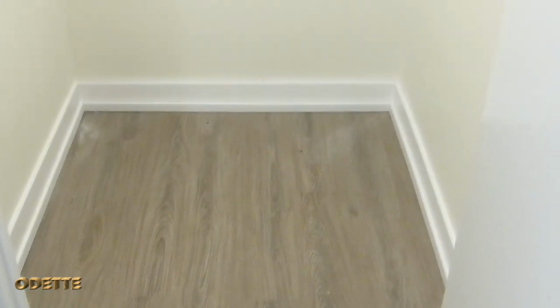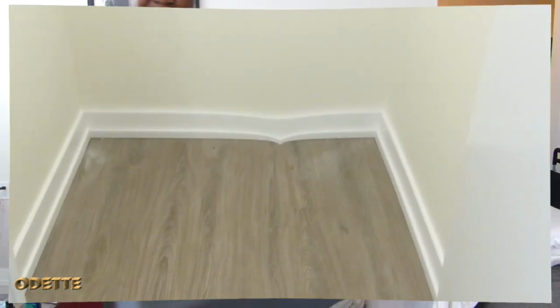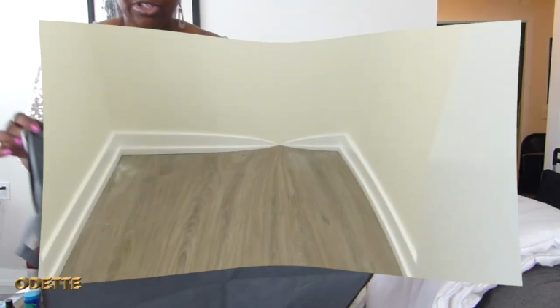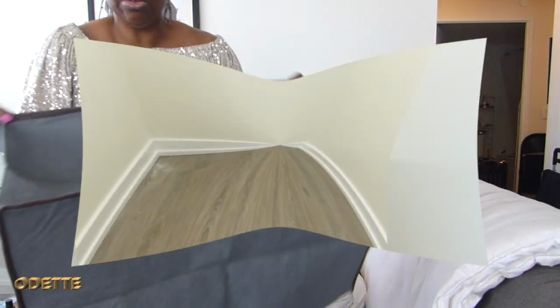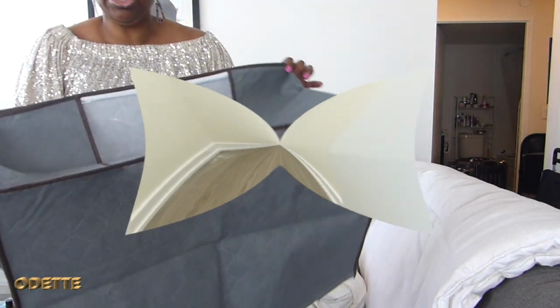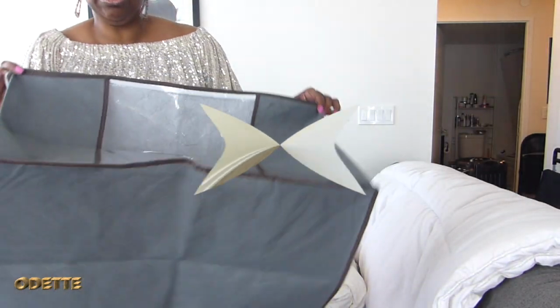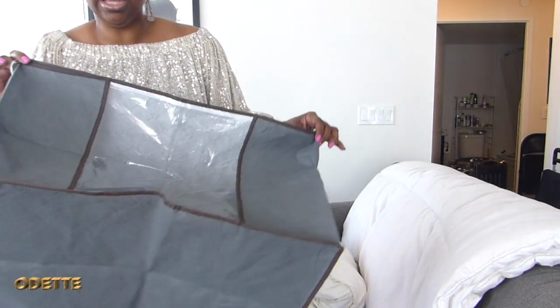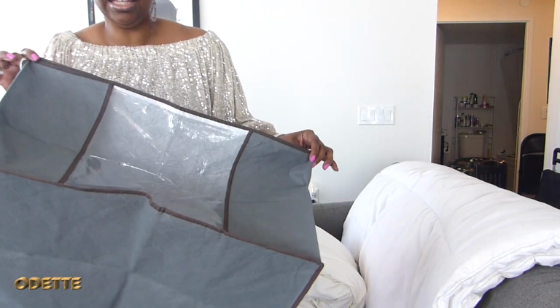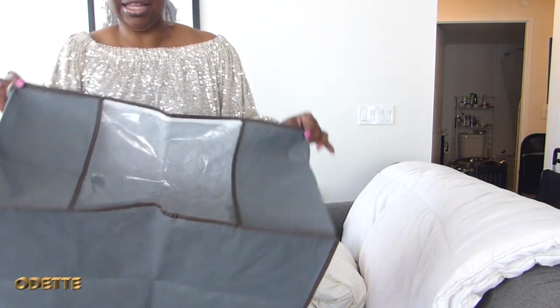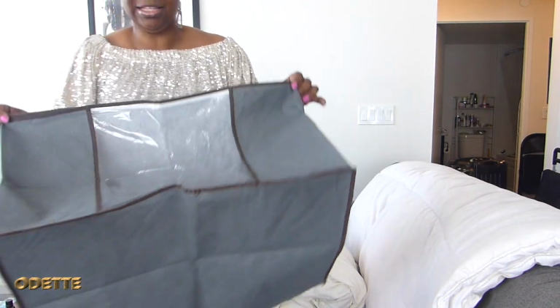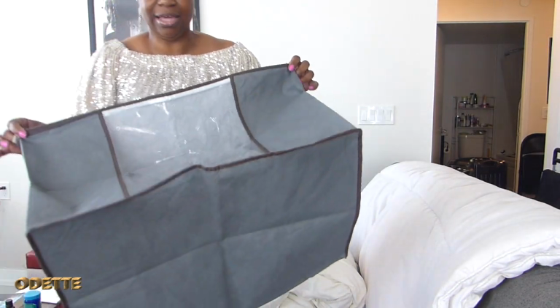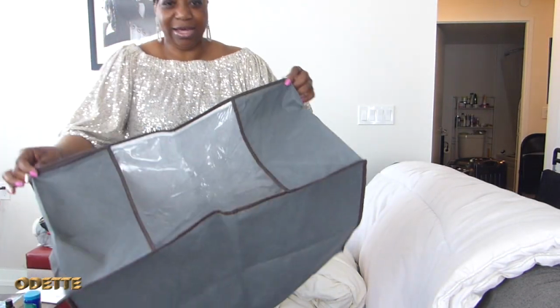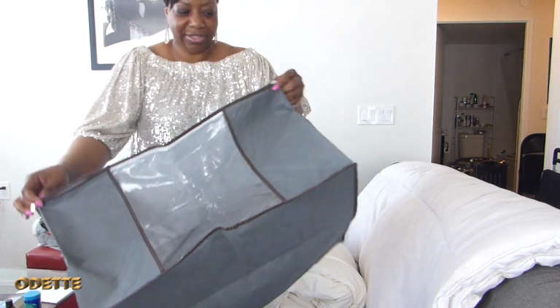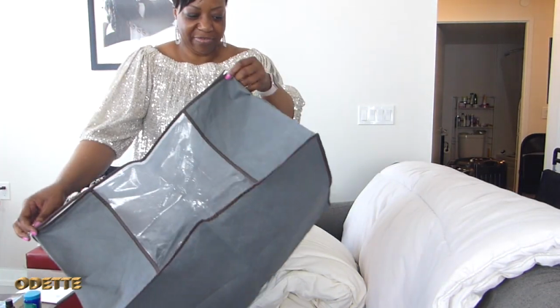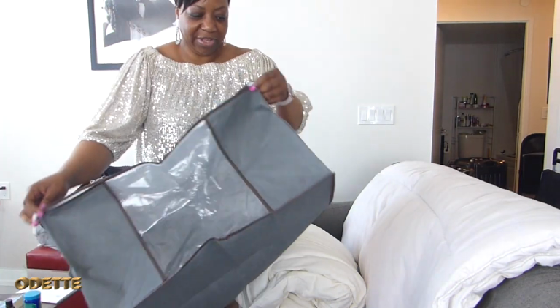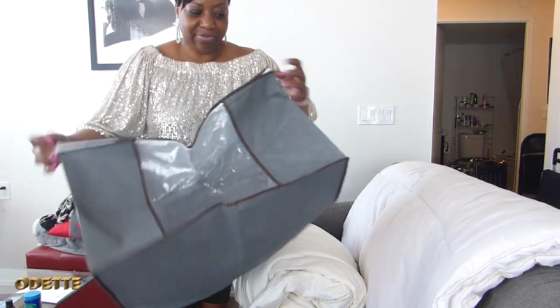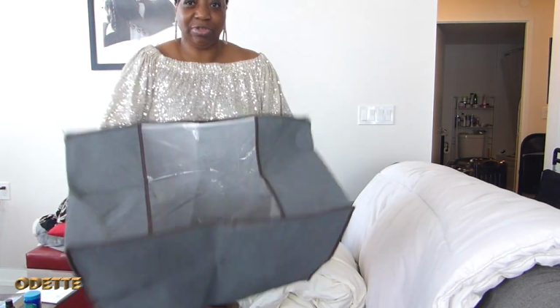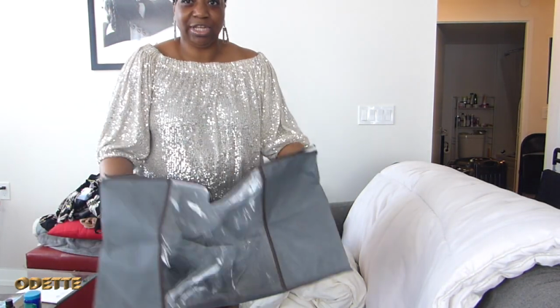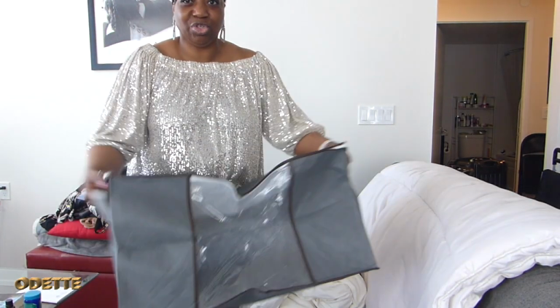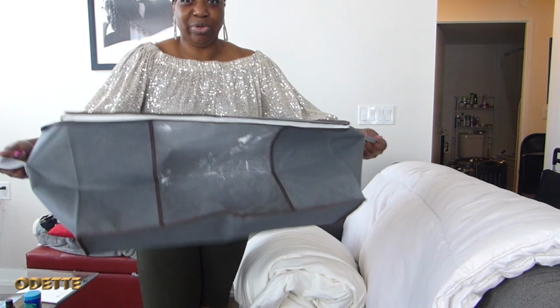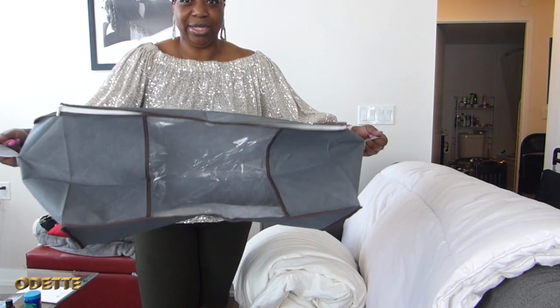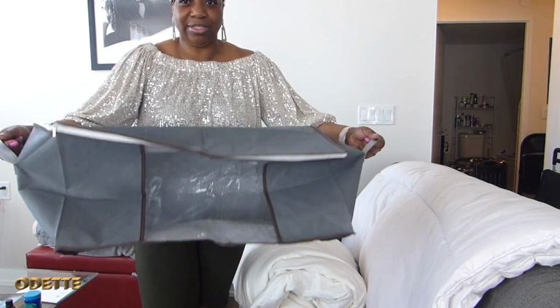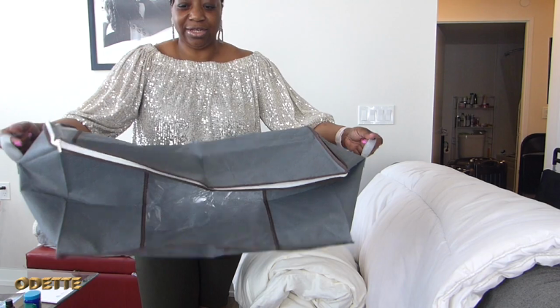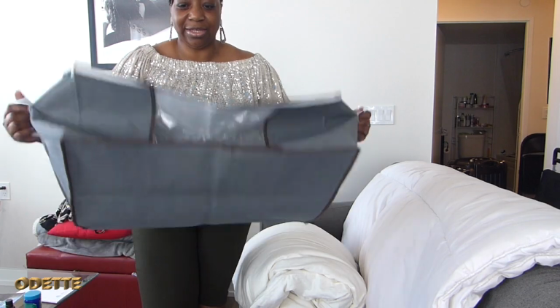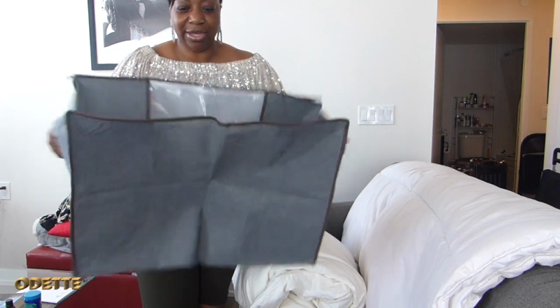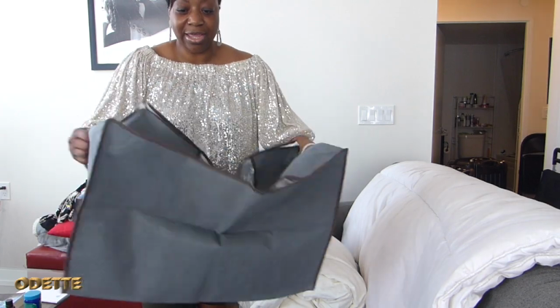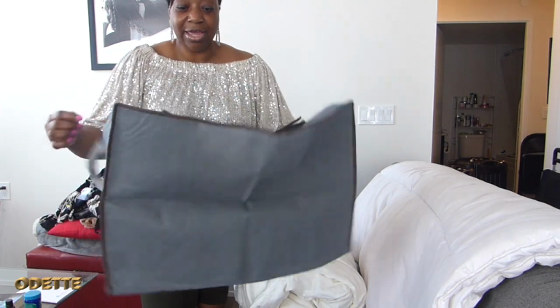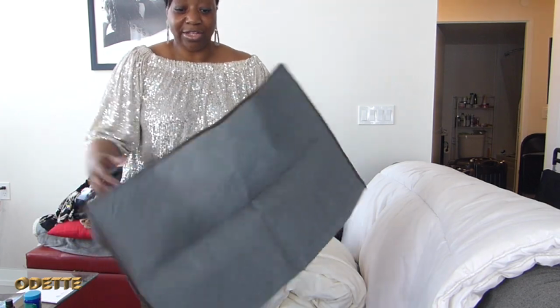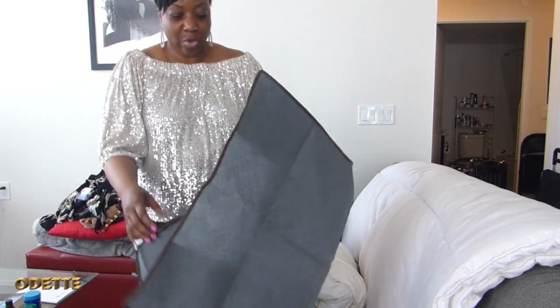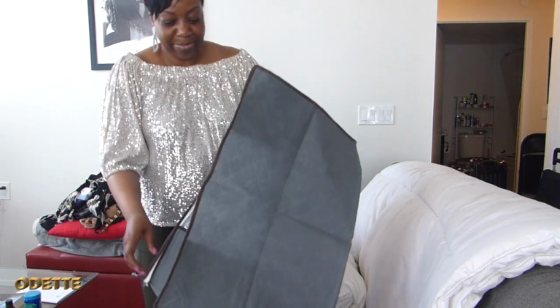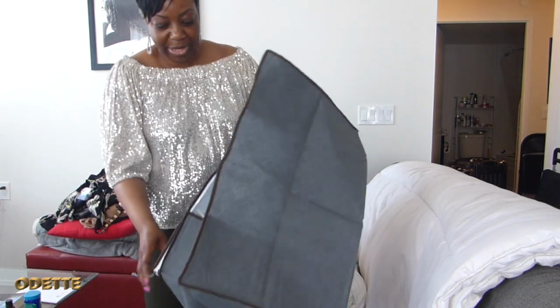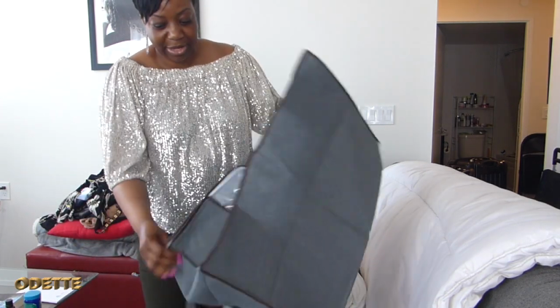I just want to show you guys the size of it — it has two handles on the side and it is quite big.